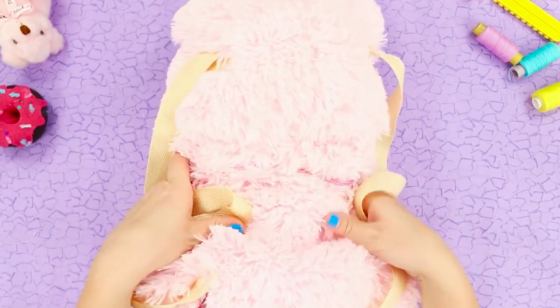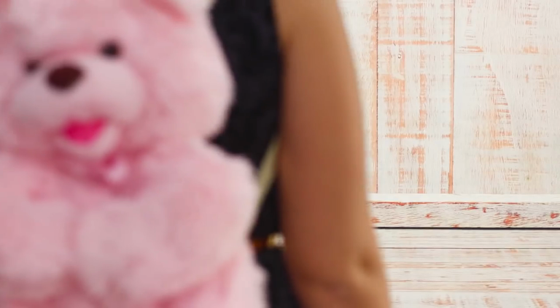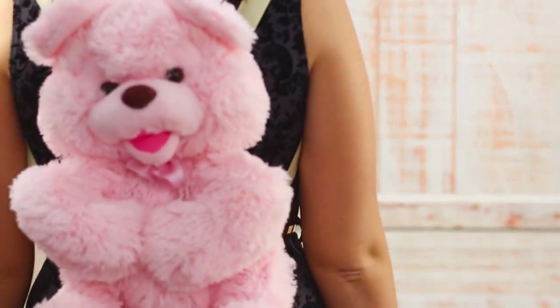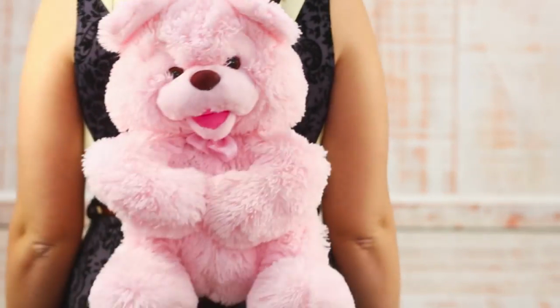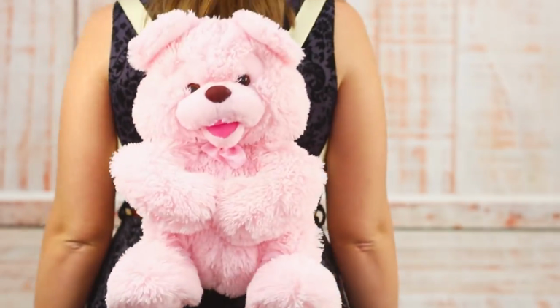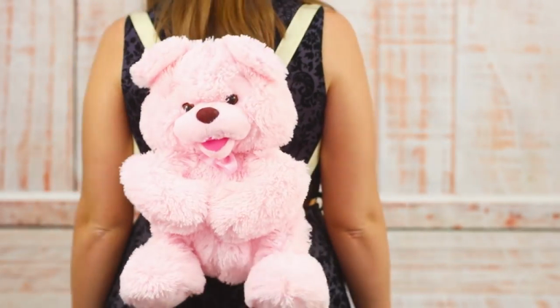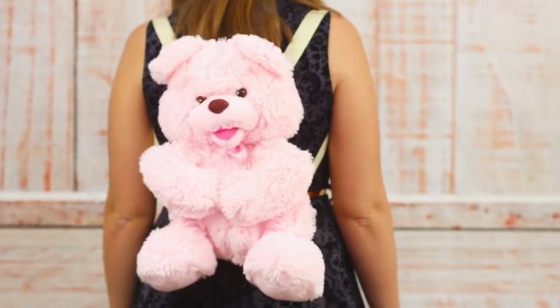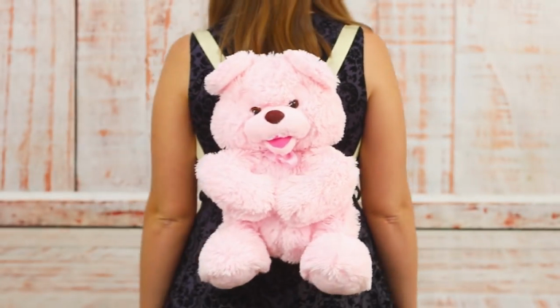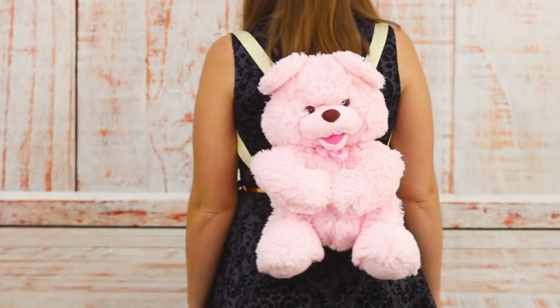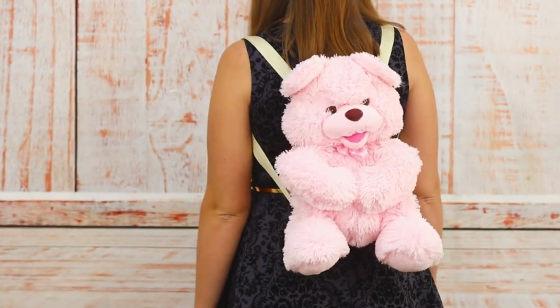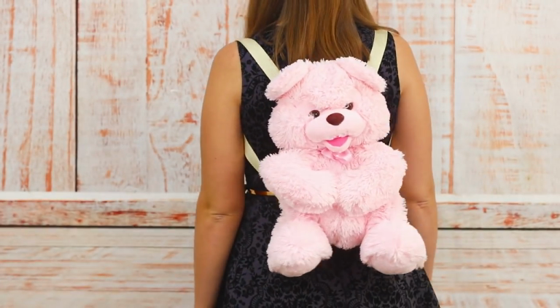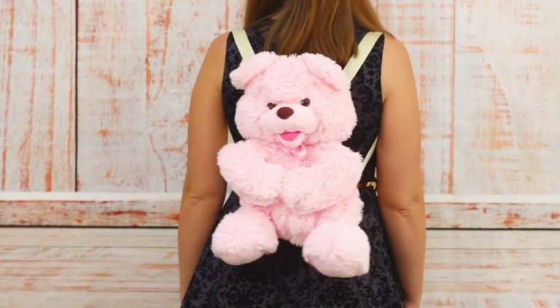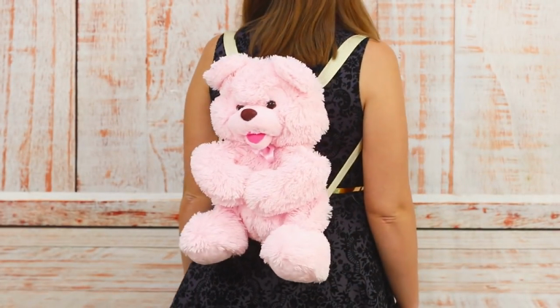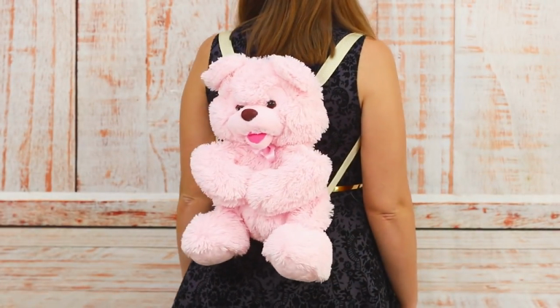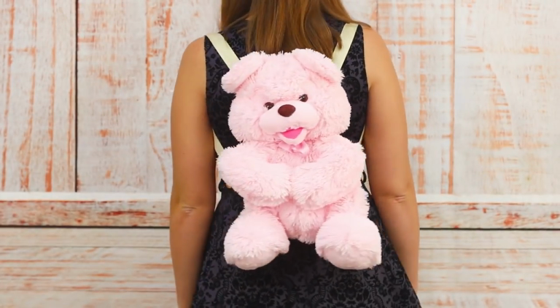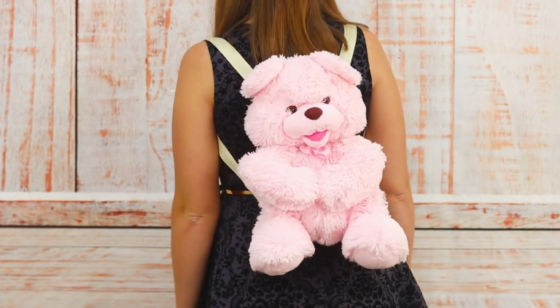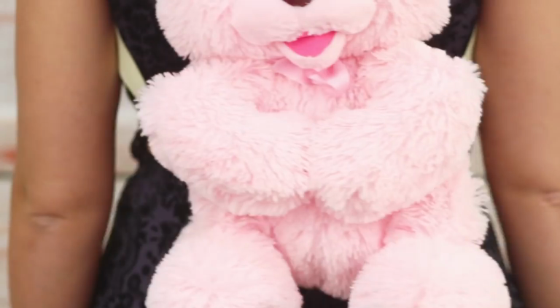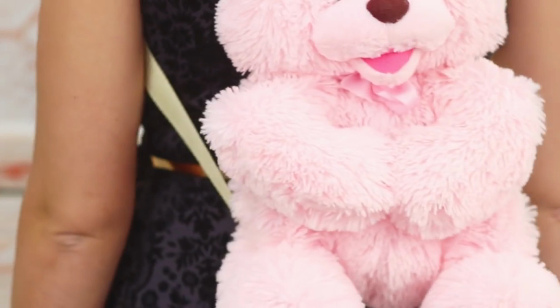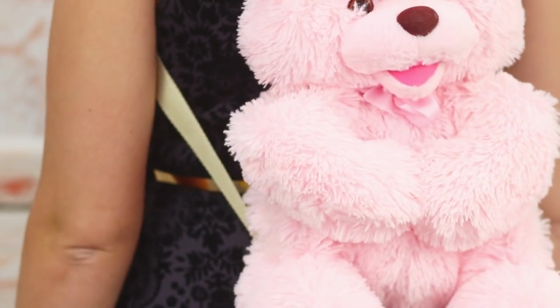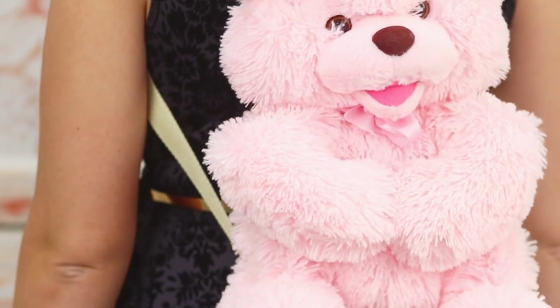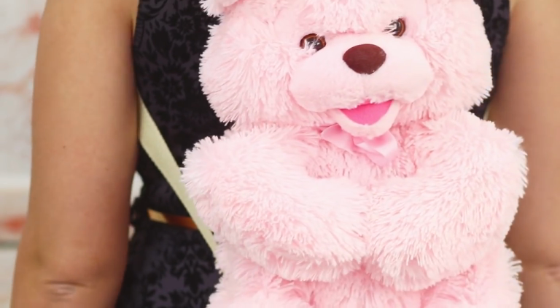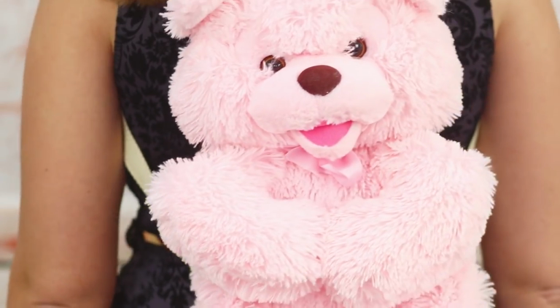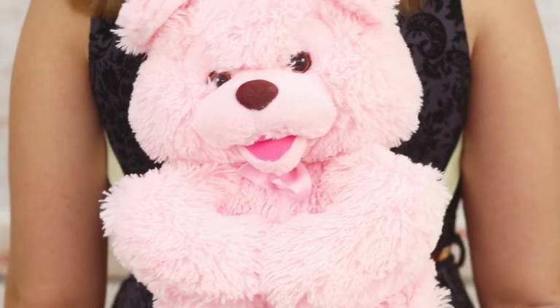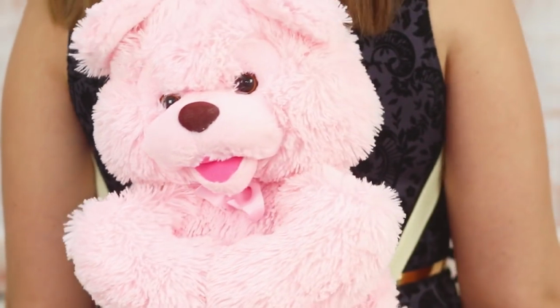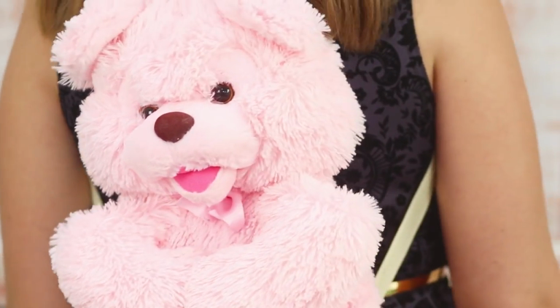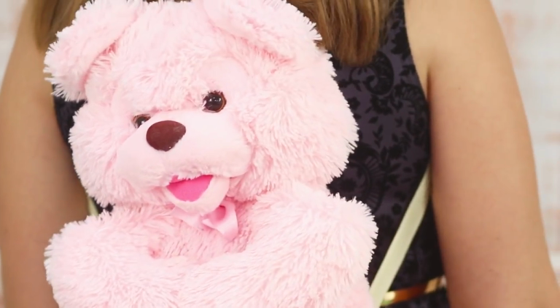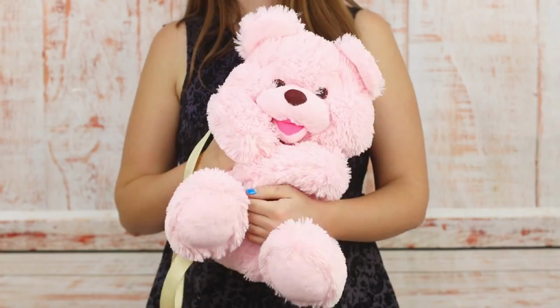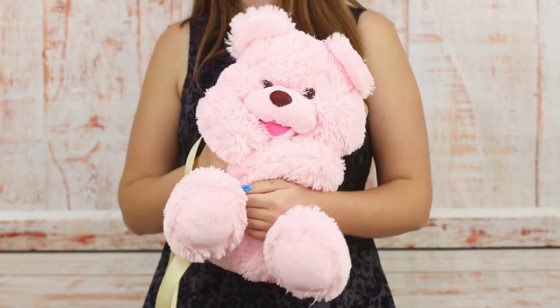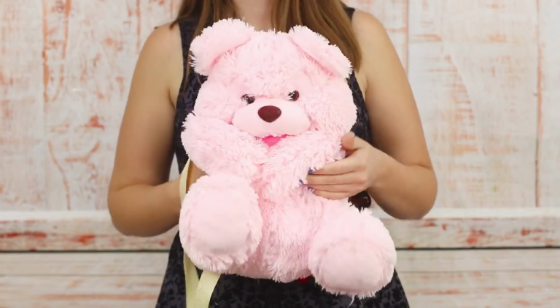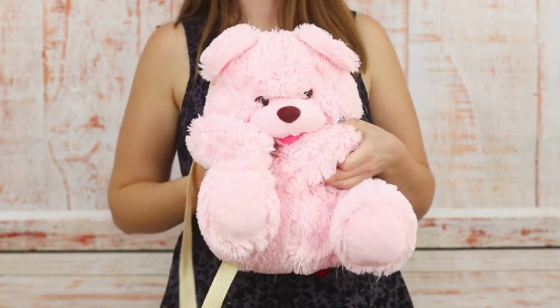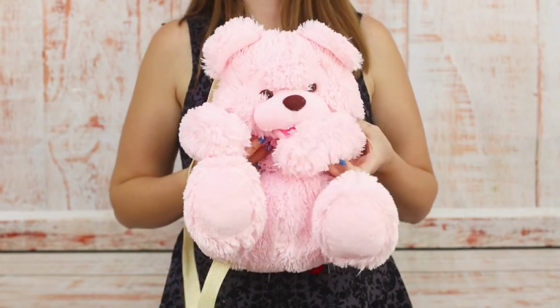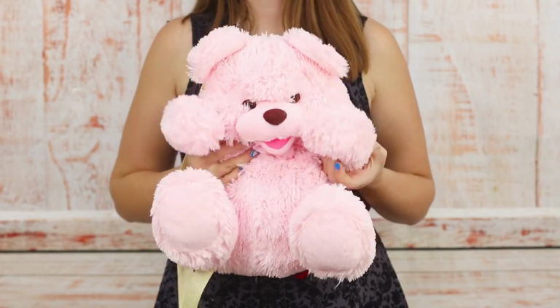It turned out very roomy. Put the bear on your back and go for a walk!